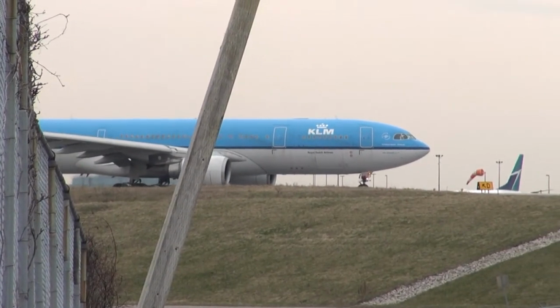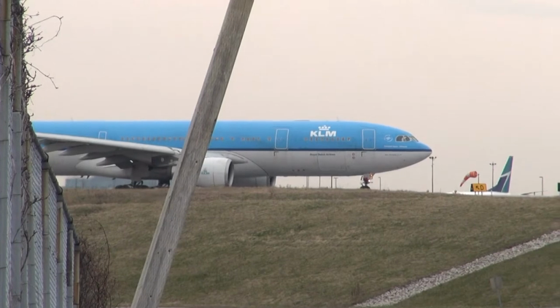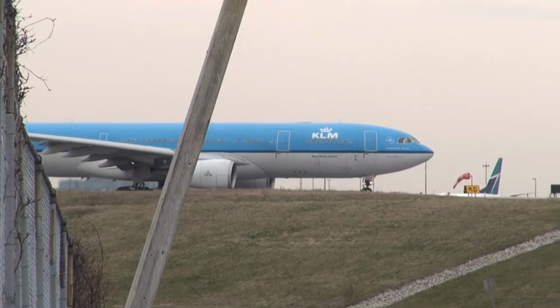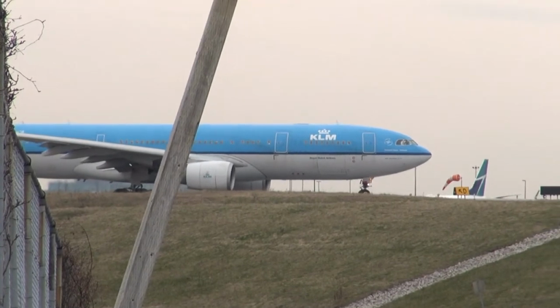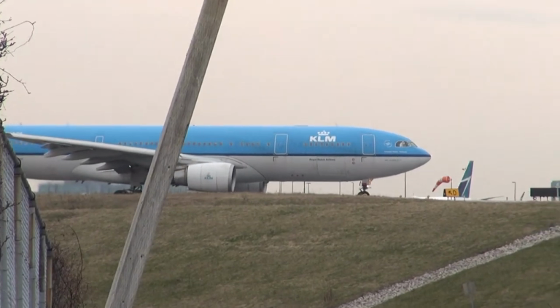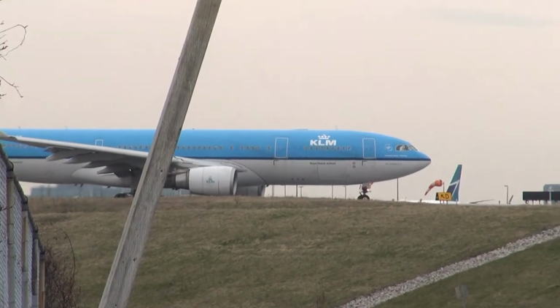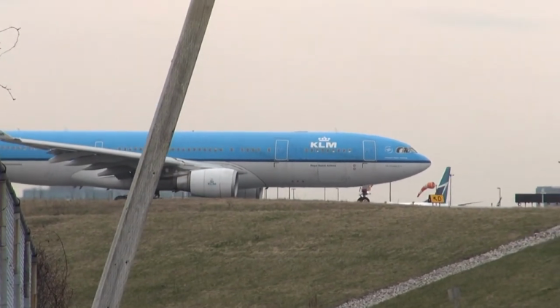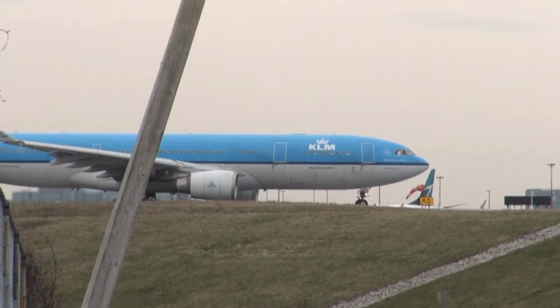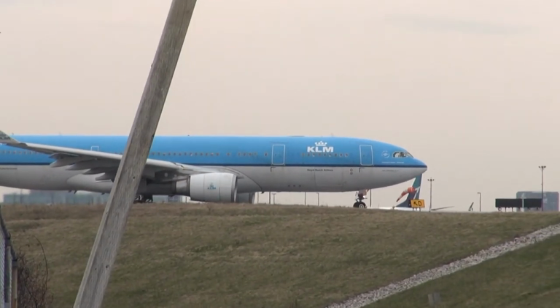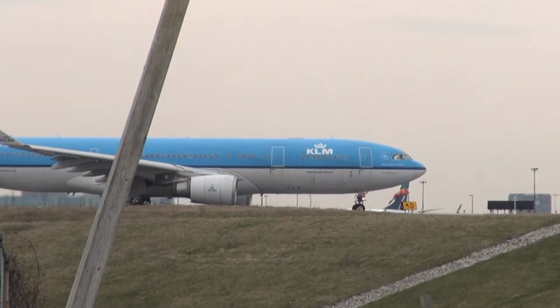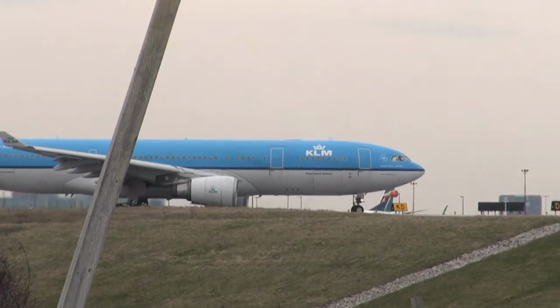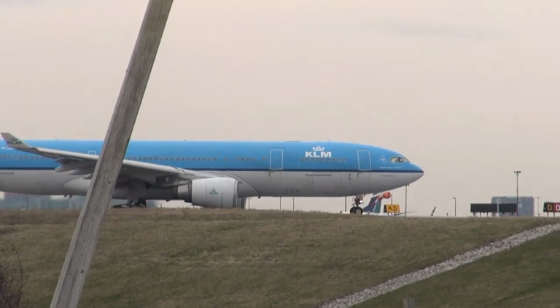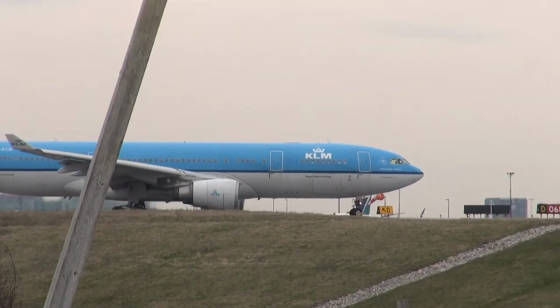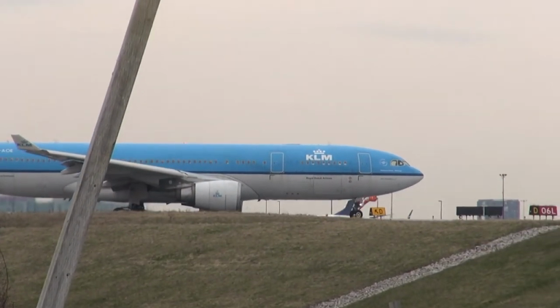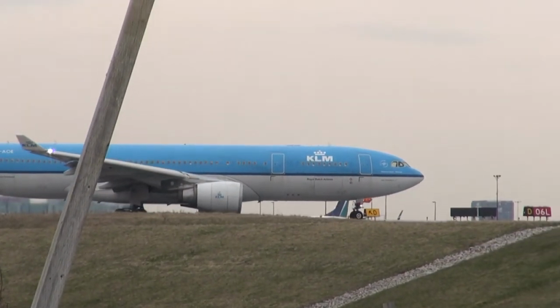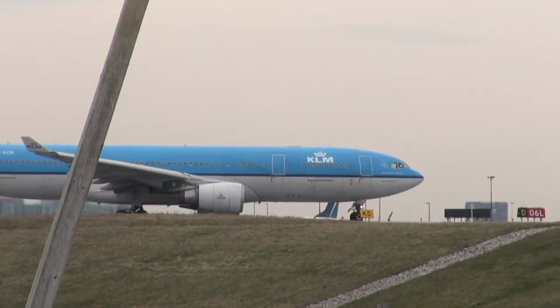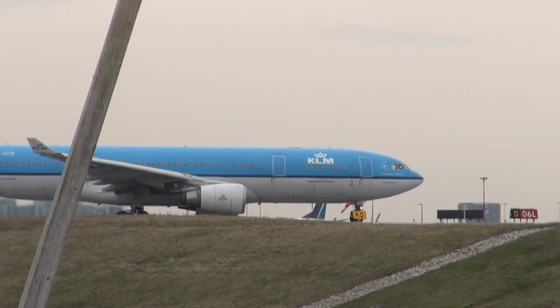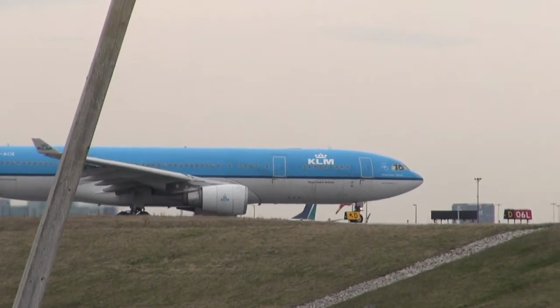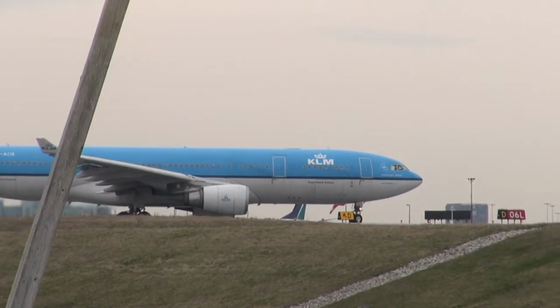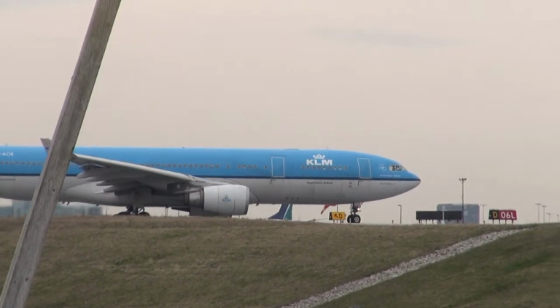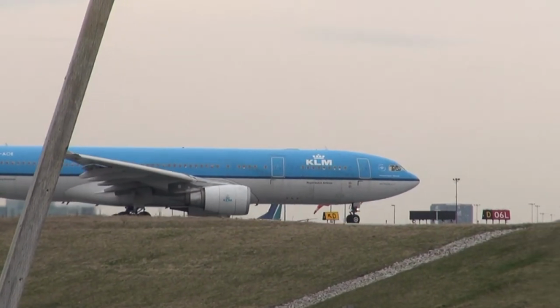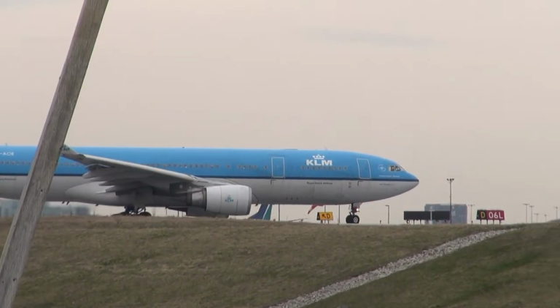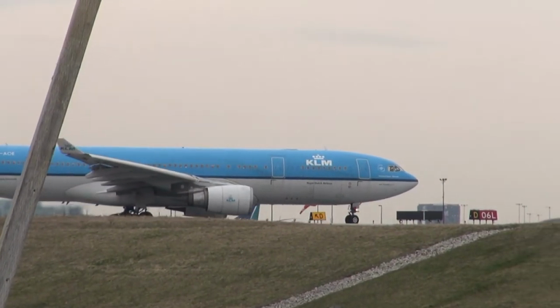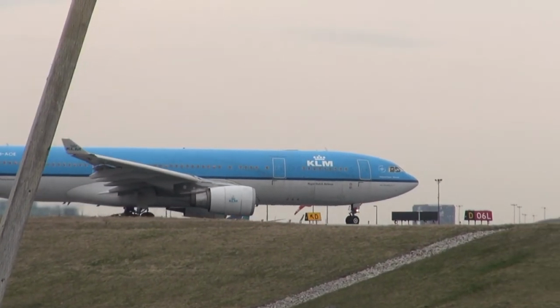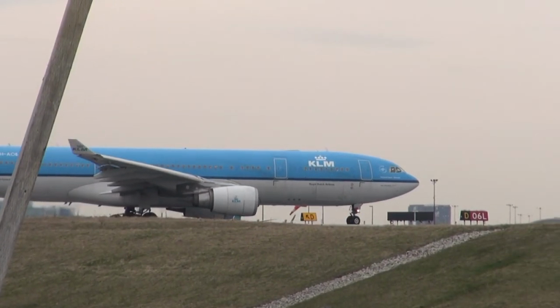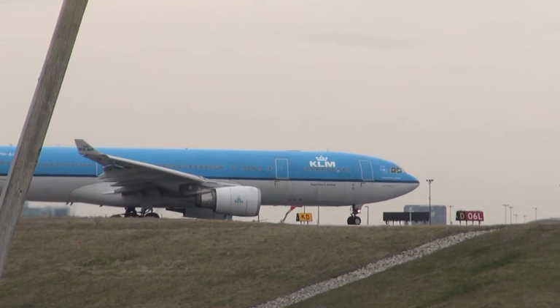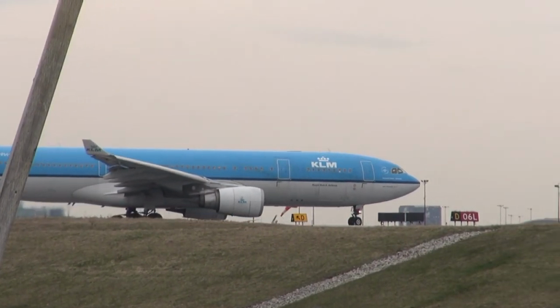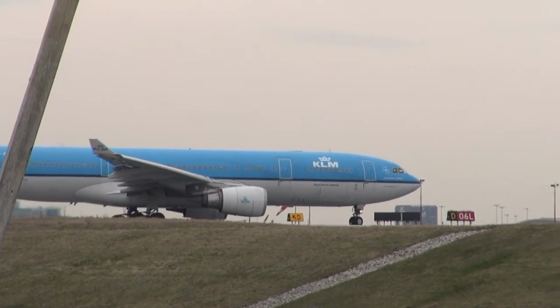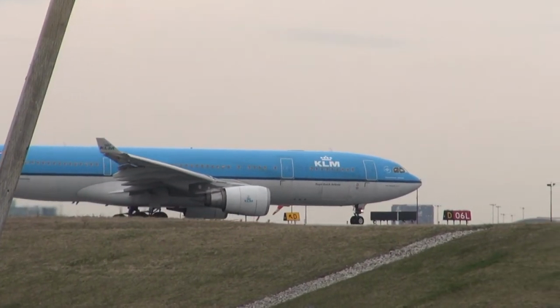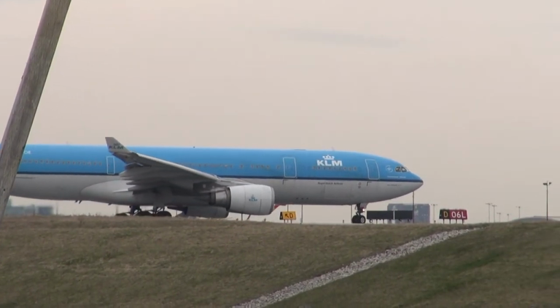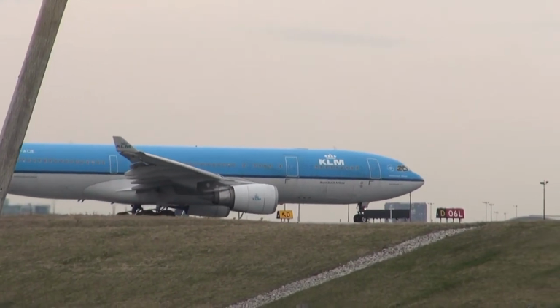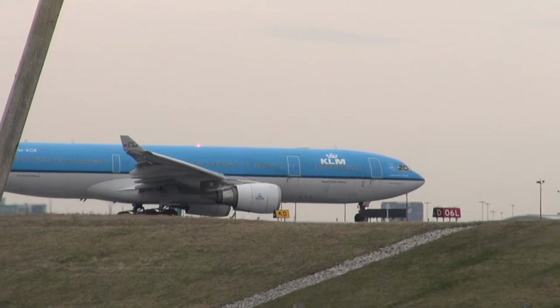President 7277, Delta 3, hold short of runway 6L. Delta 3, hold short 6L, Delta 7277.